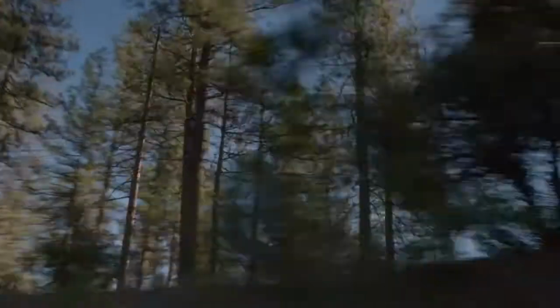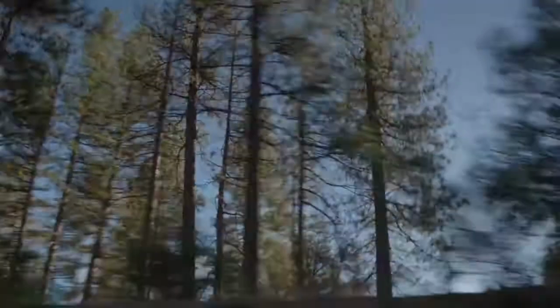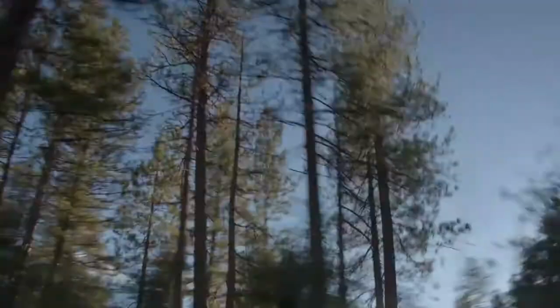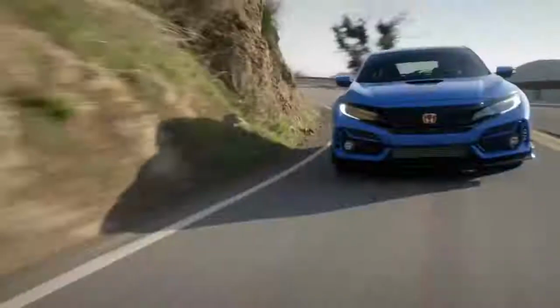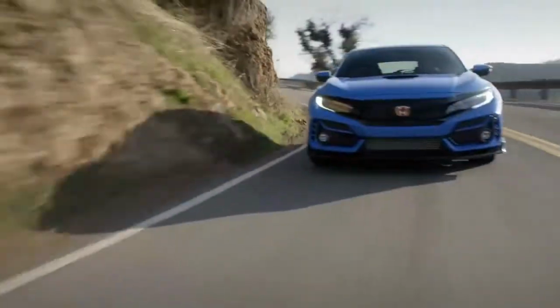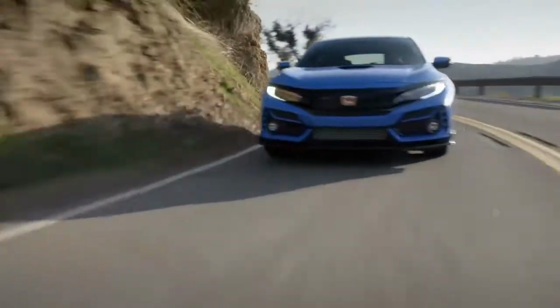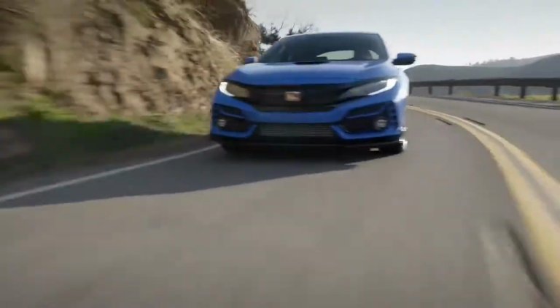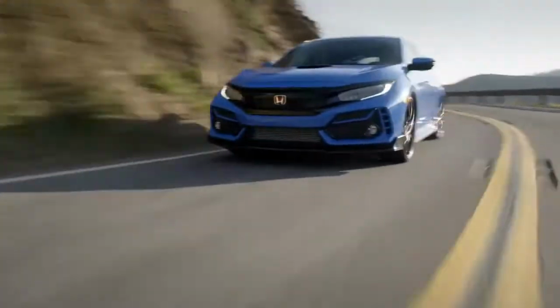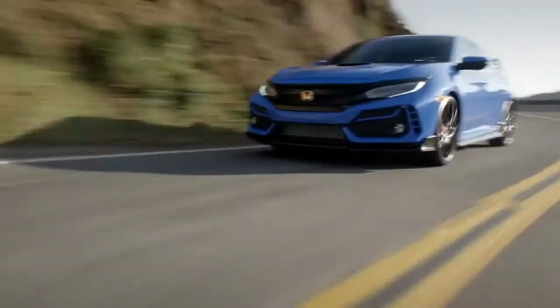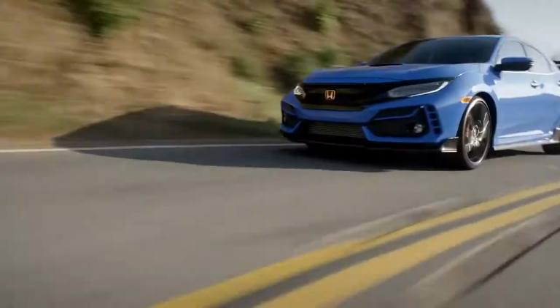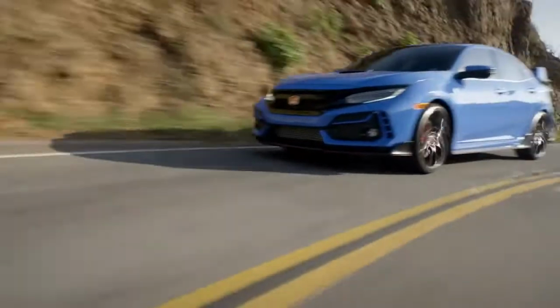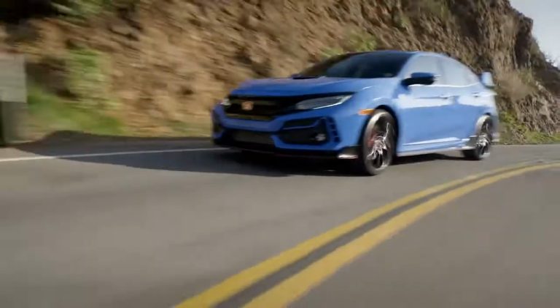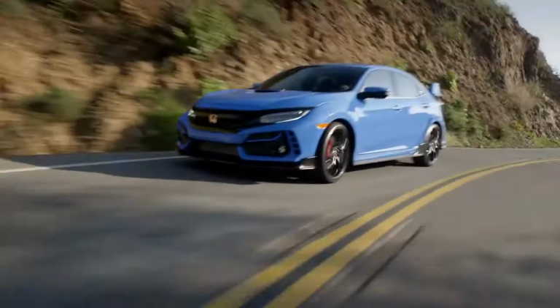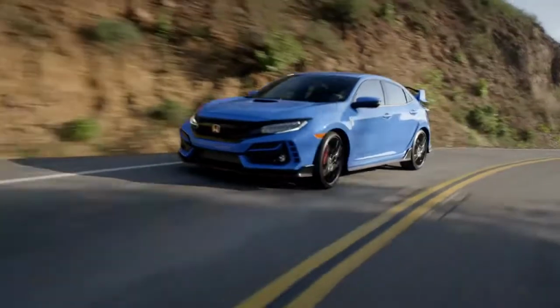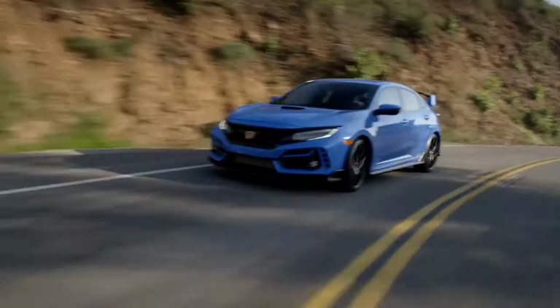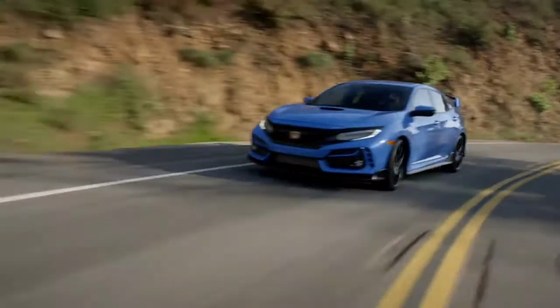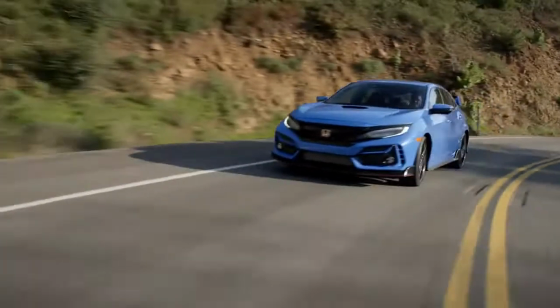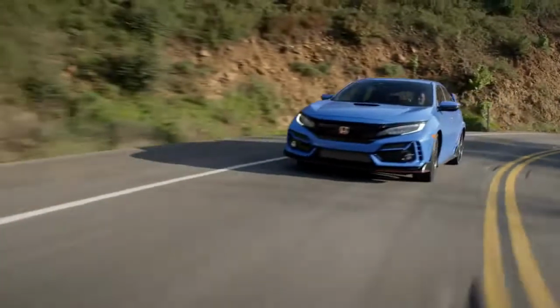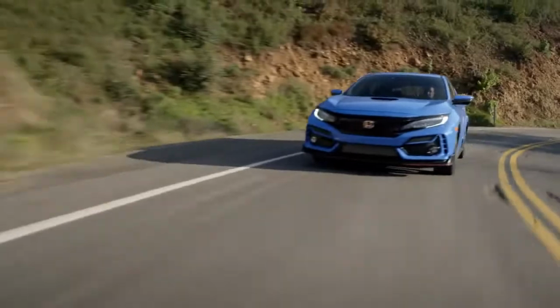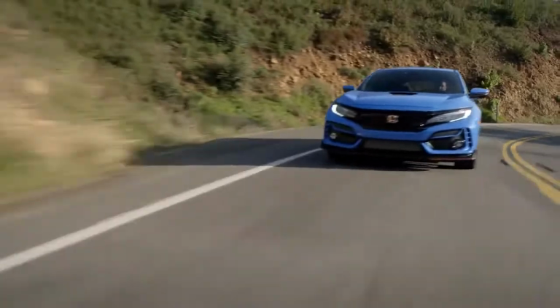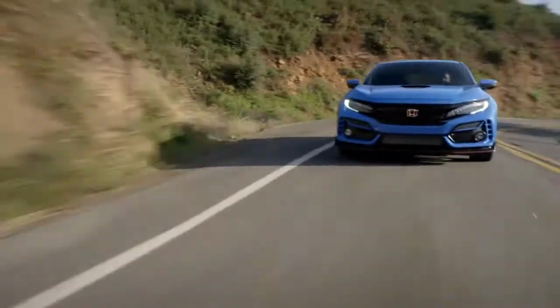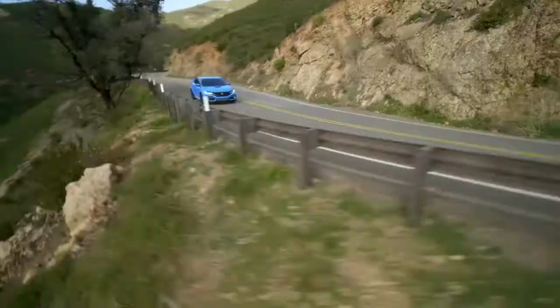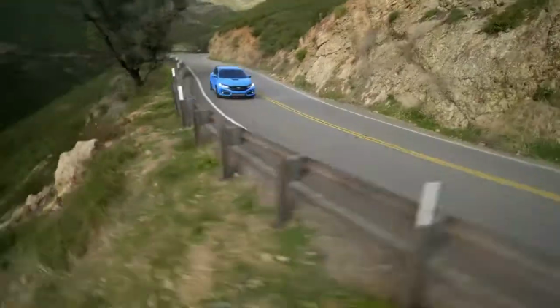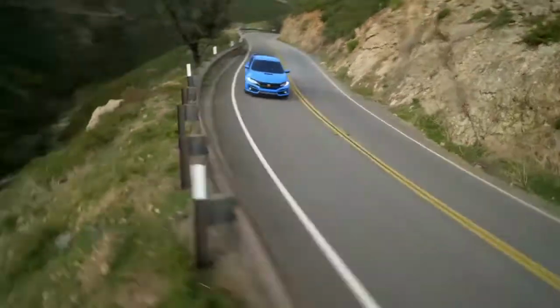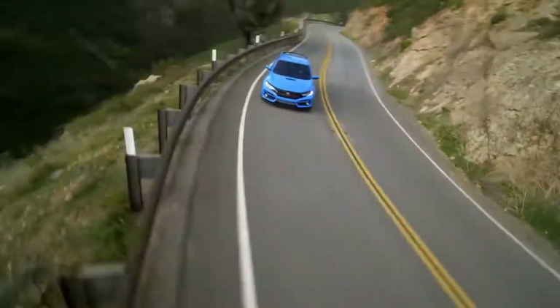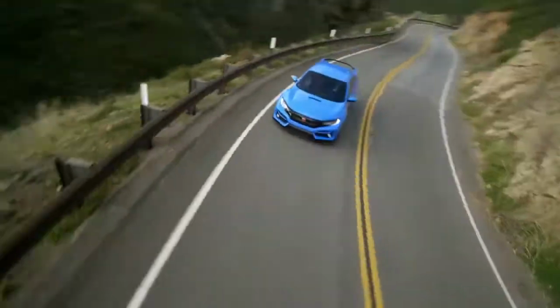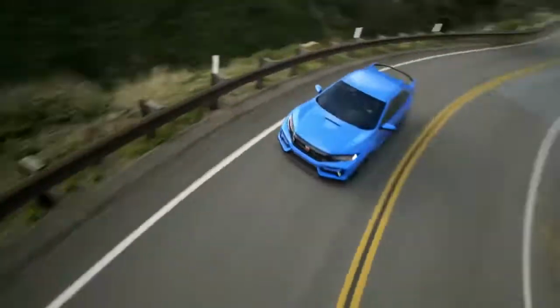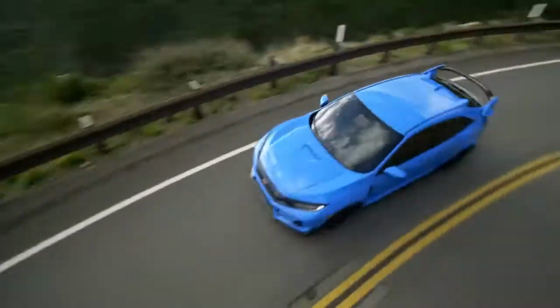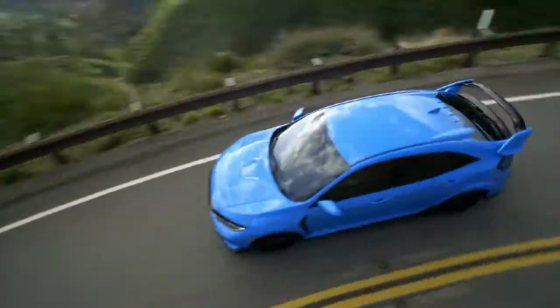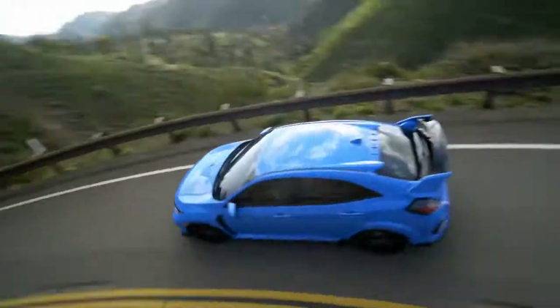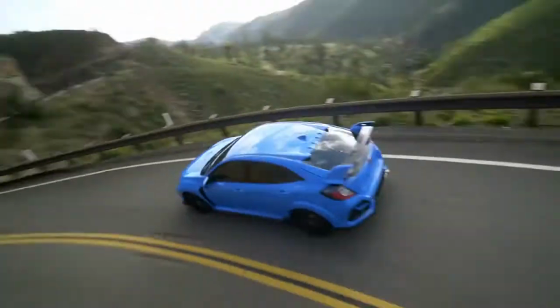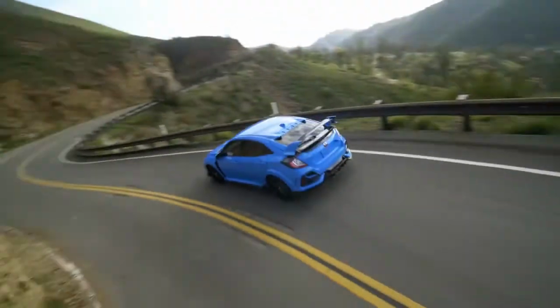The exhilarating 2020 Civic Type R. It's just the latest Honda to harness the power of dreams.